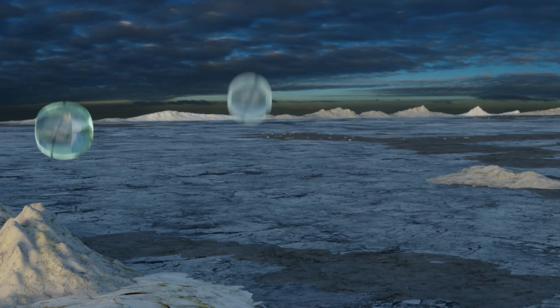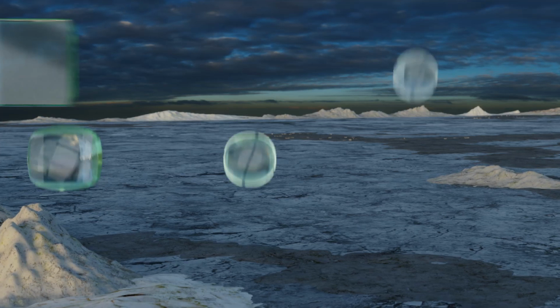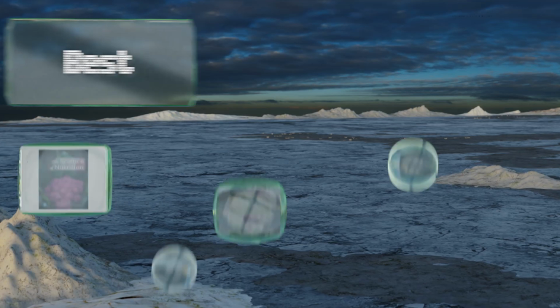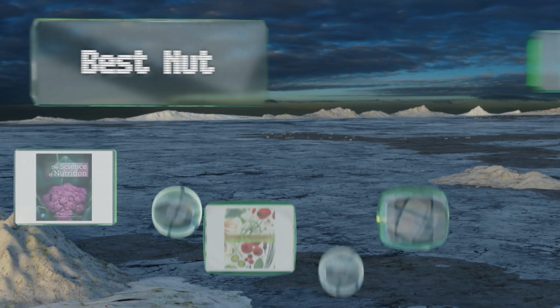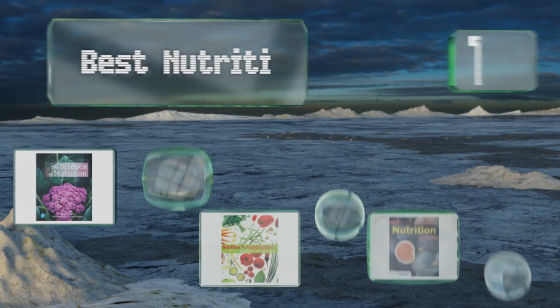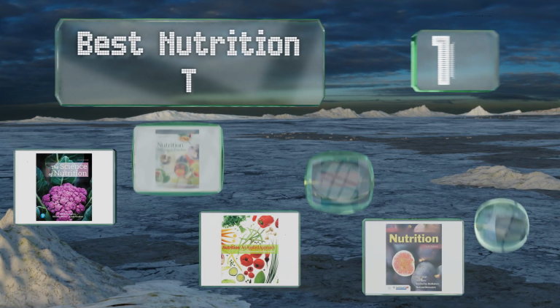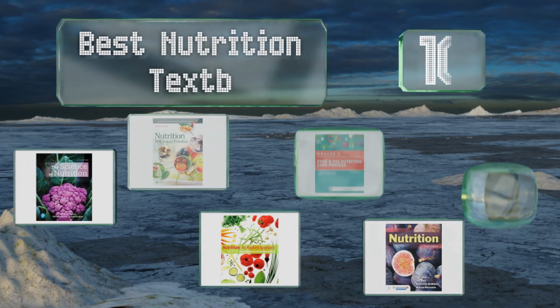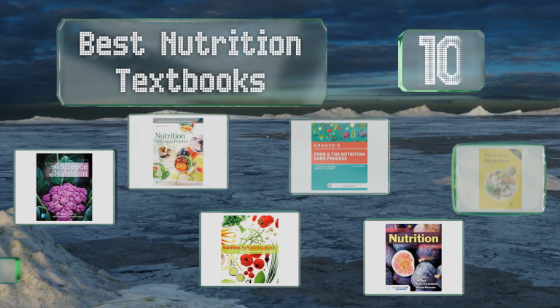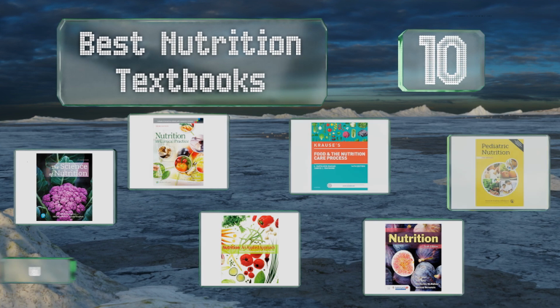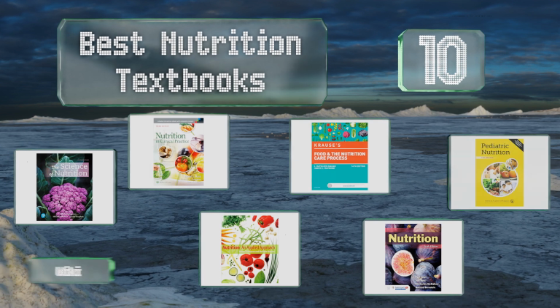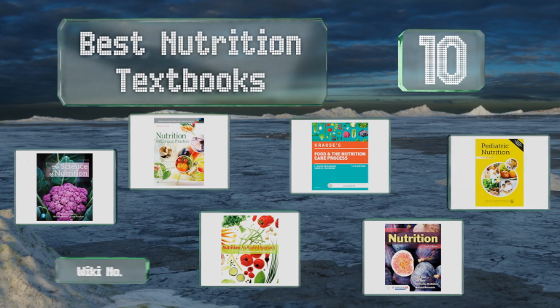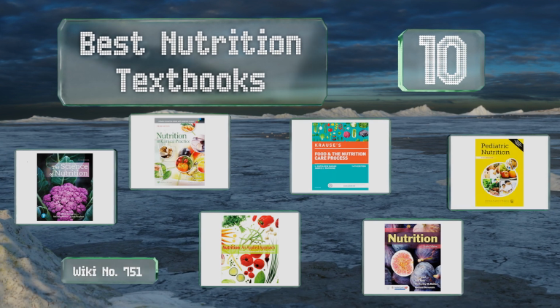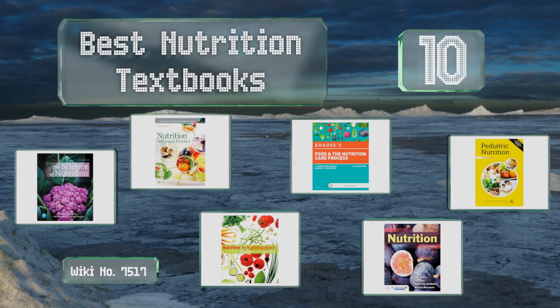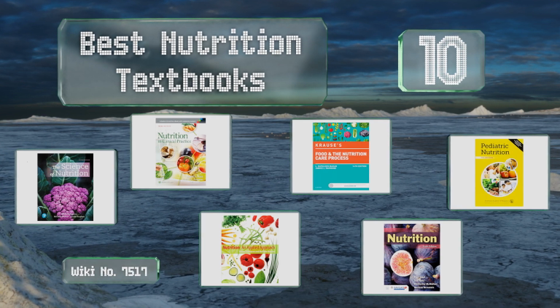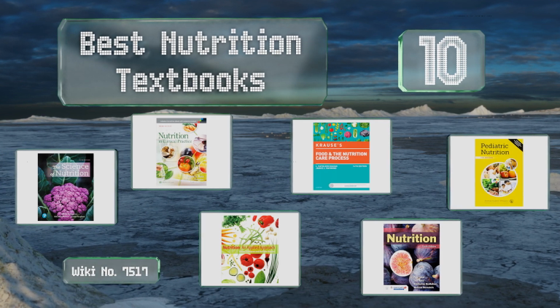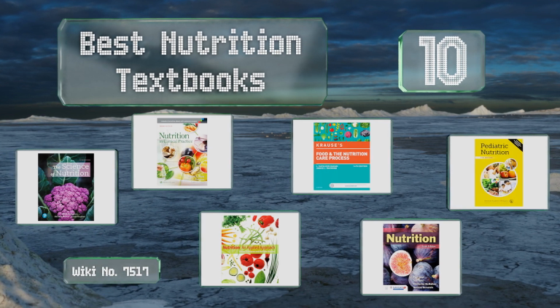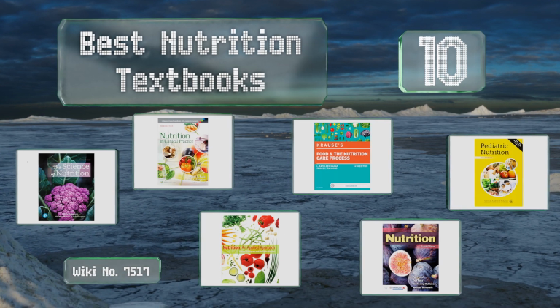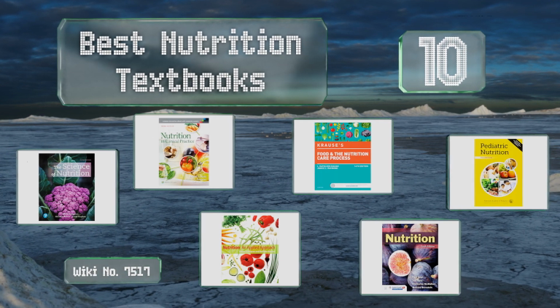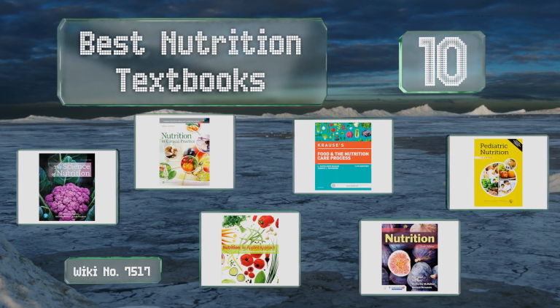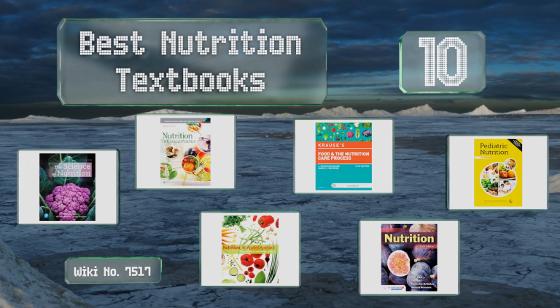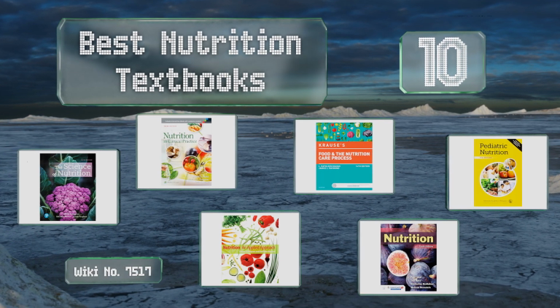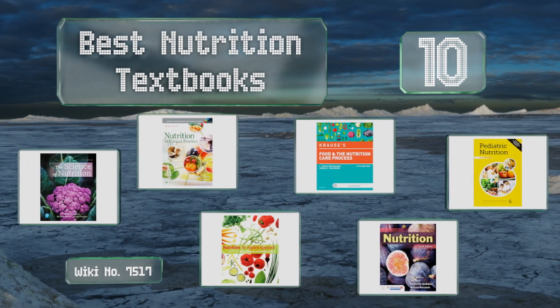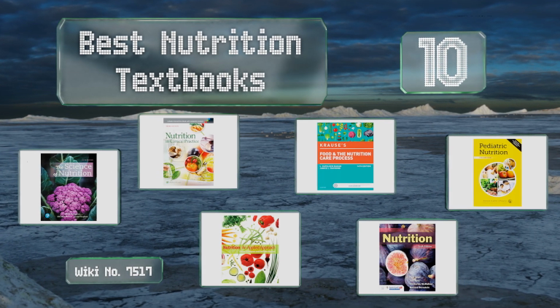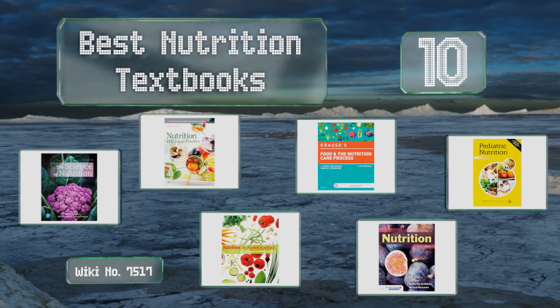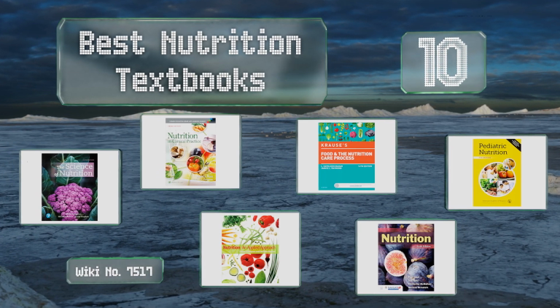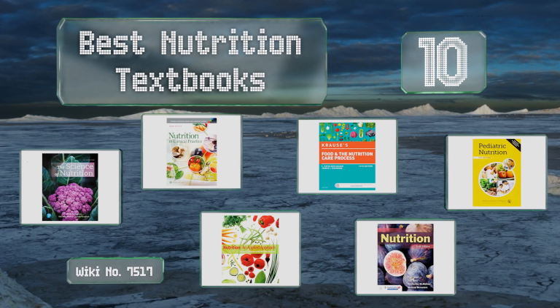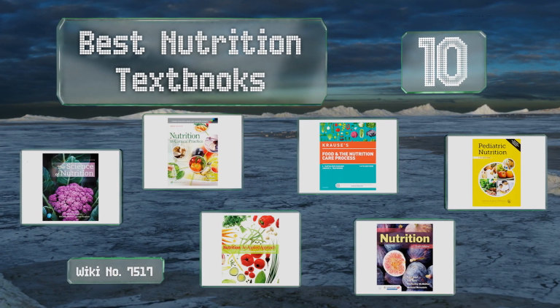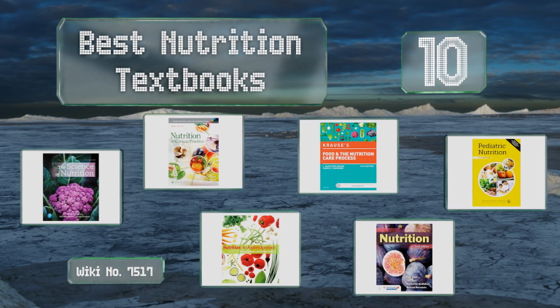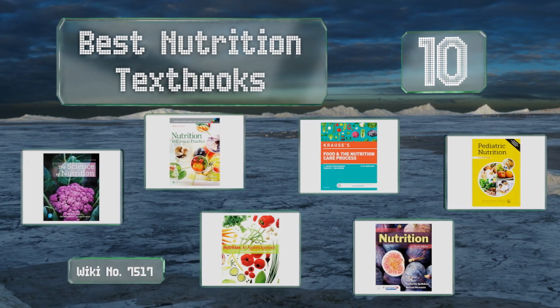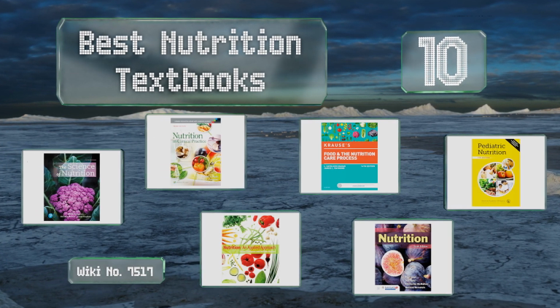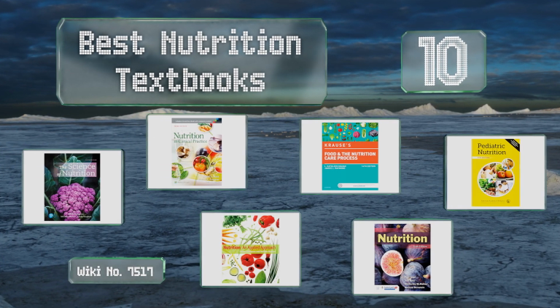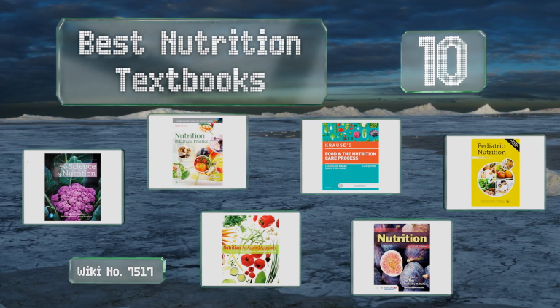EasyVid presents the 10 best nutrition textbooks. Let's get started with the list.